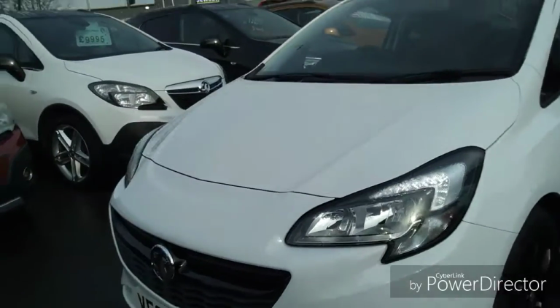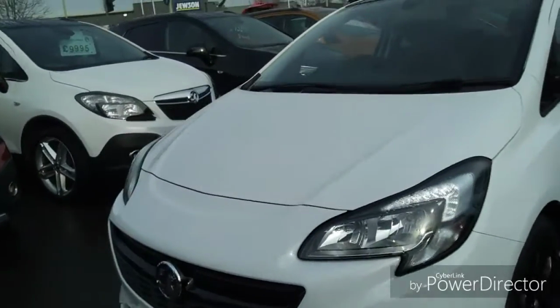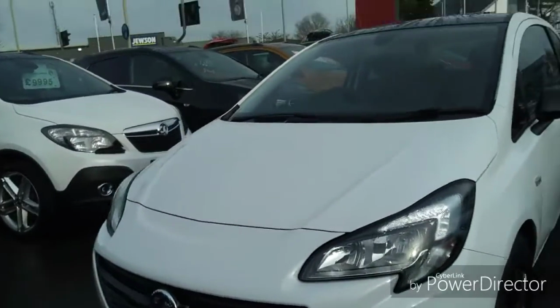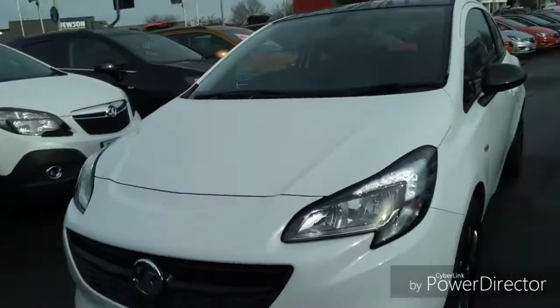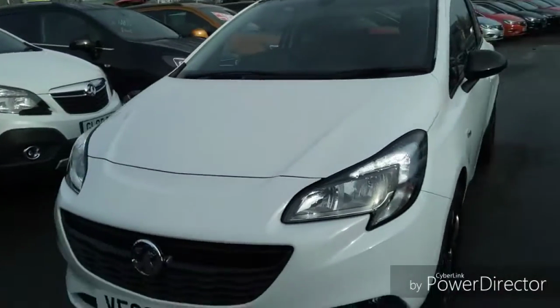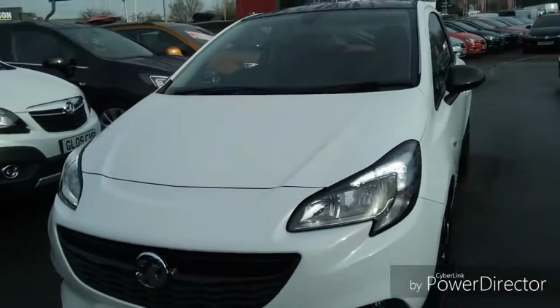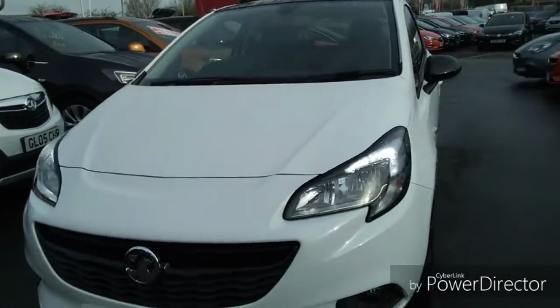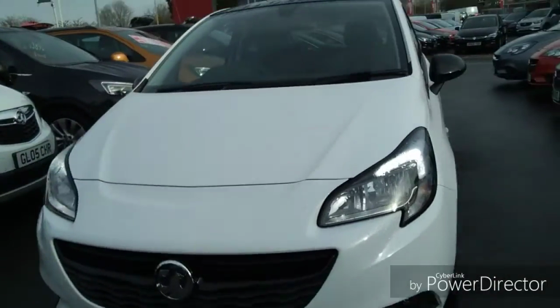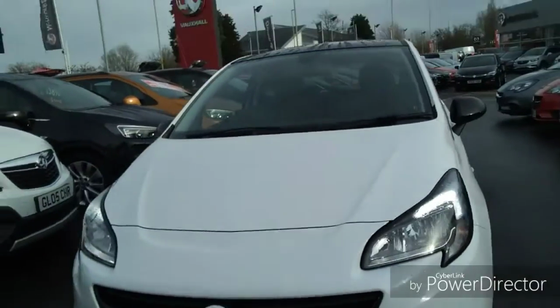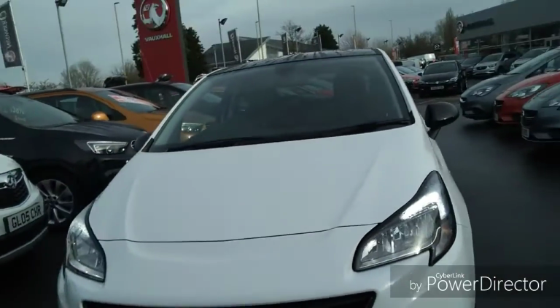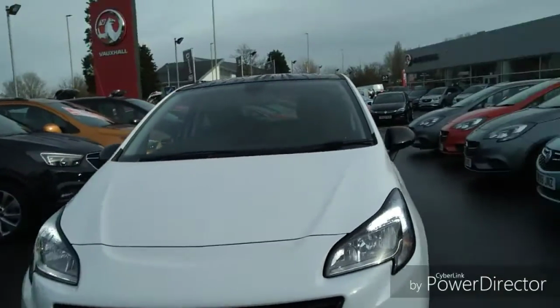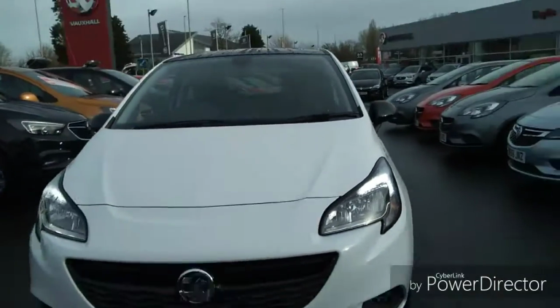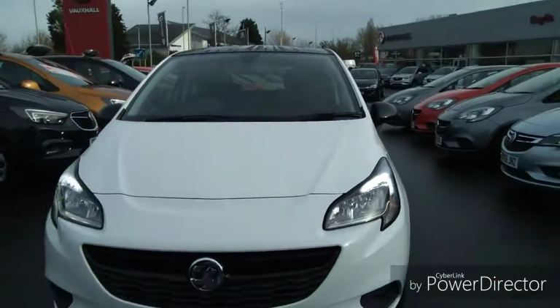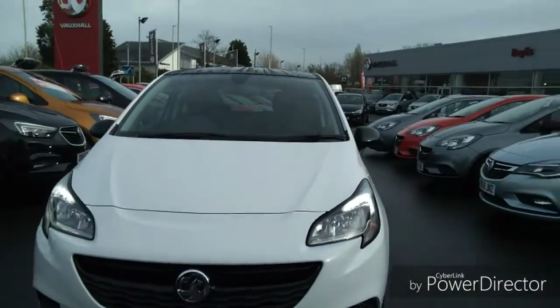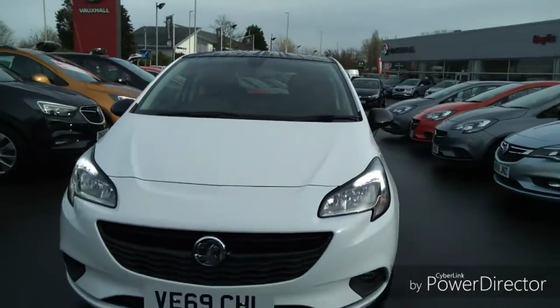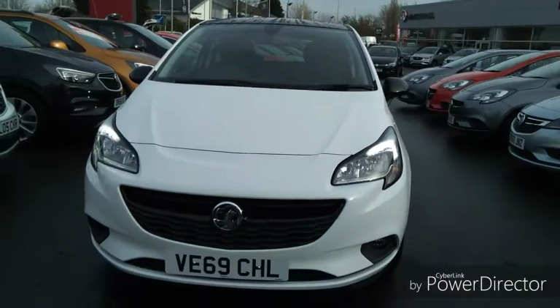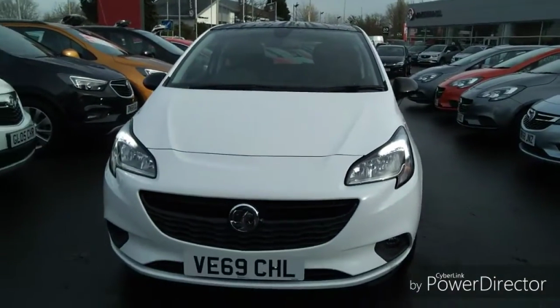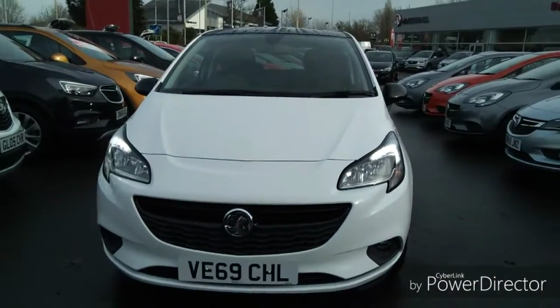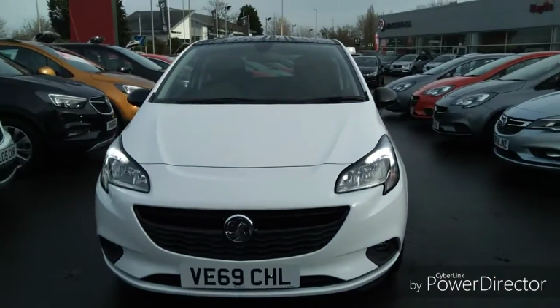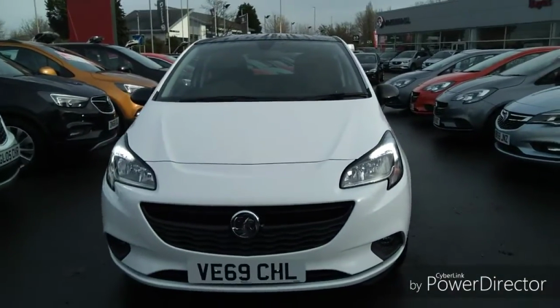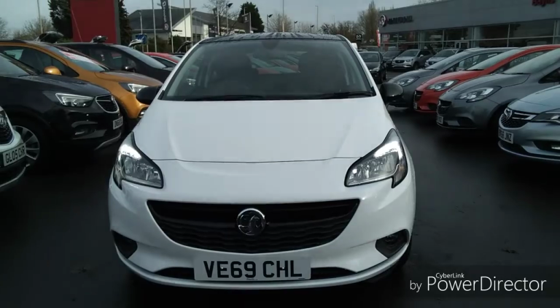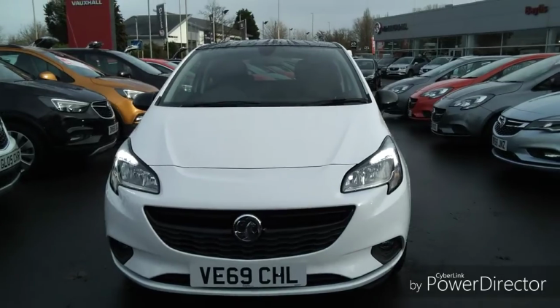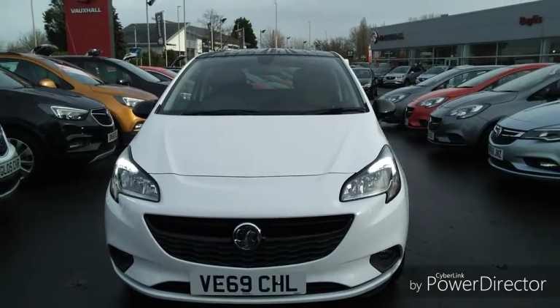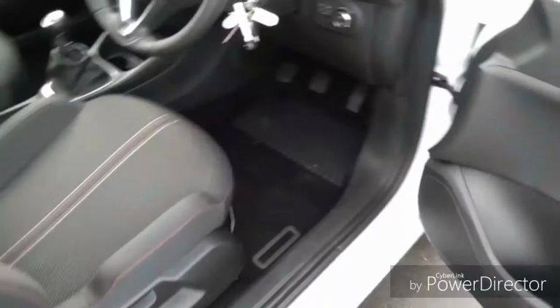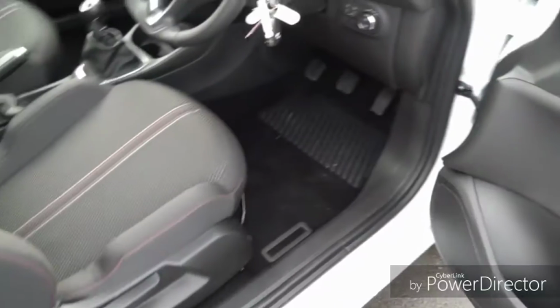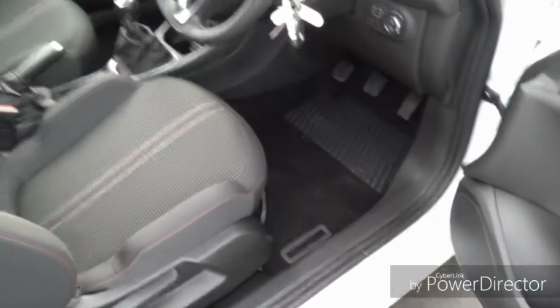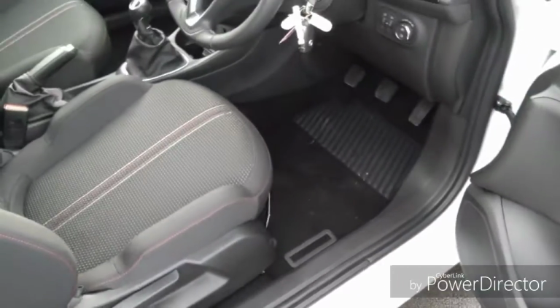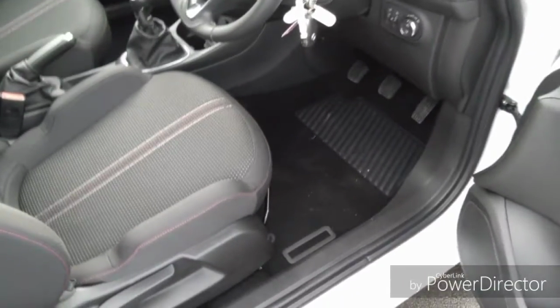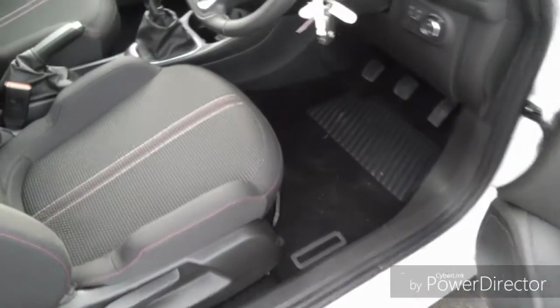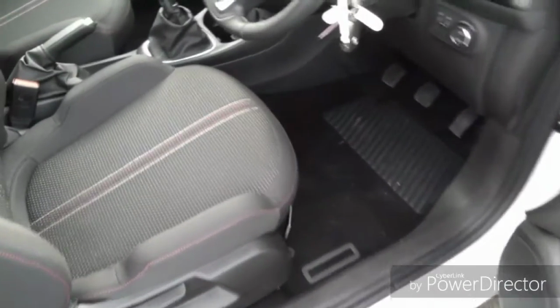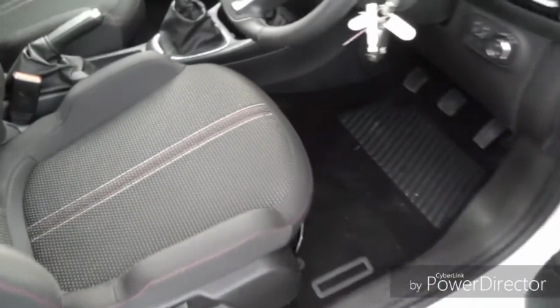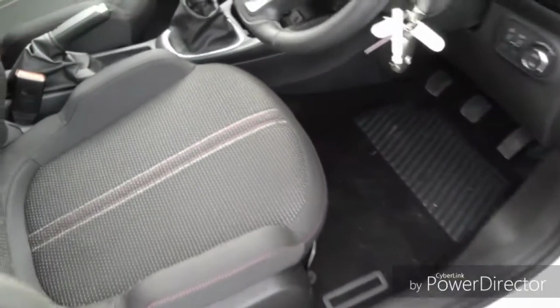Coming back round to the front, this car has daytime running lights to help other road users see the car easier.